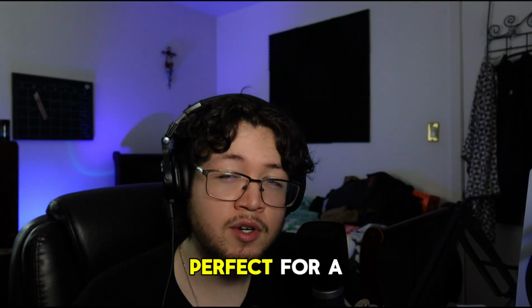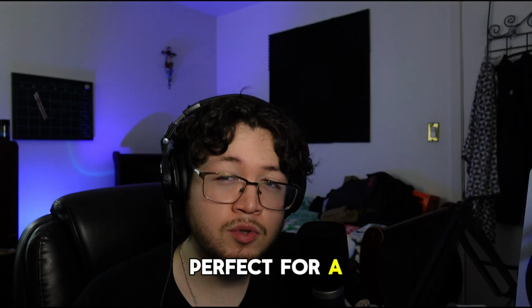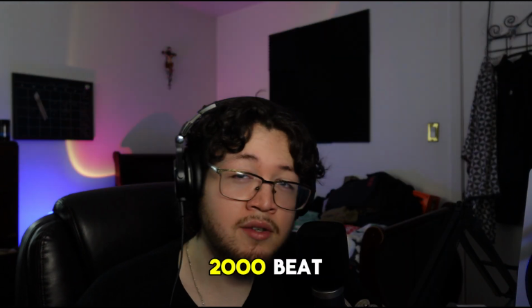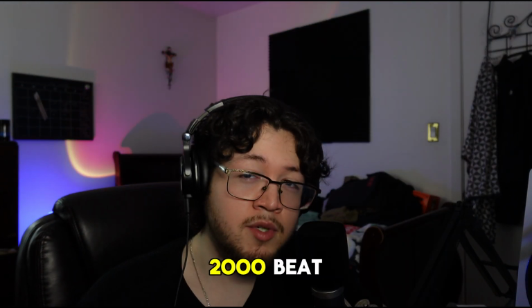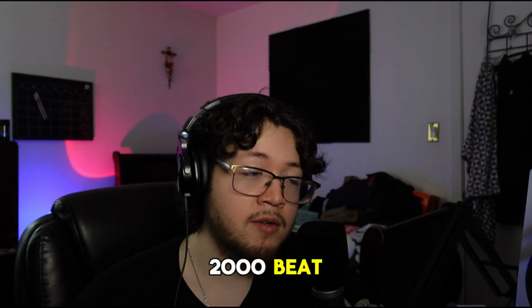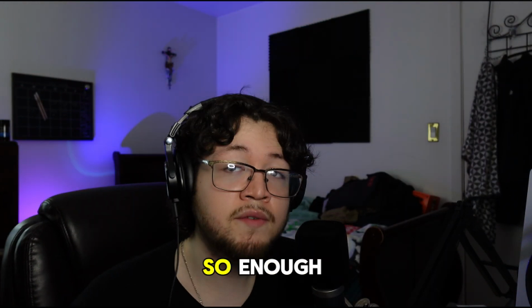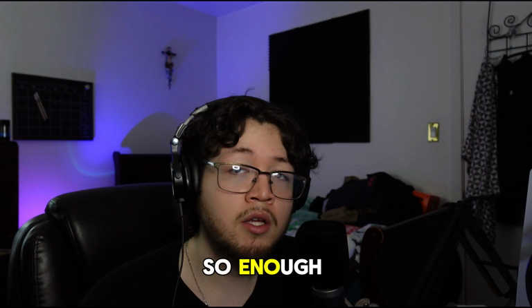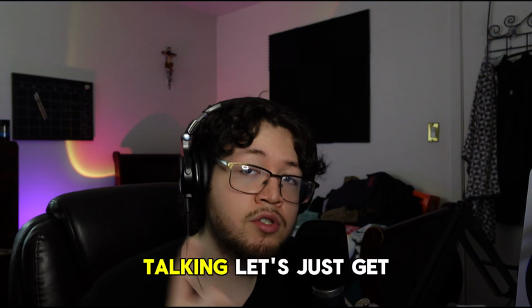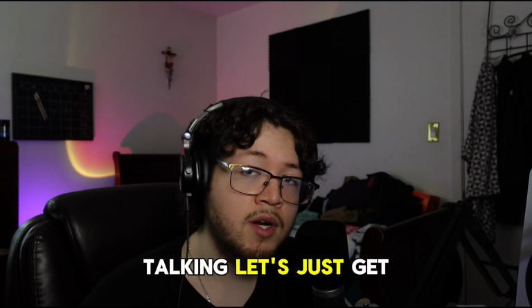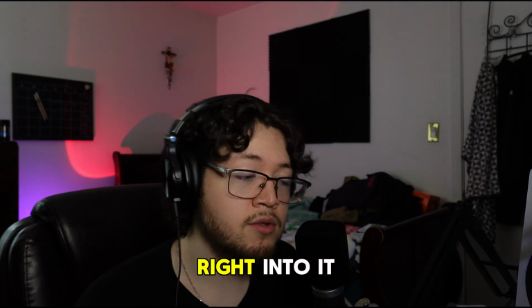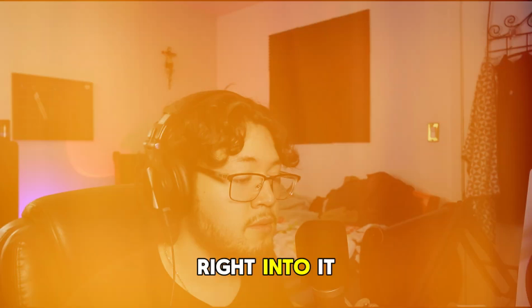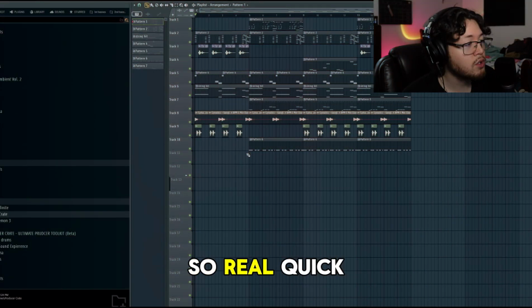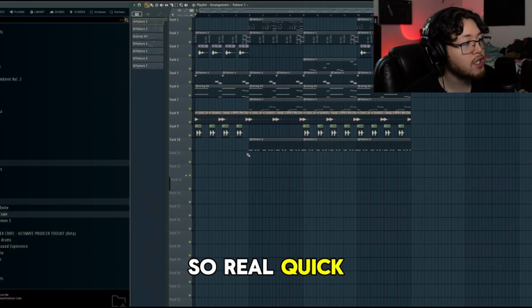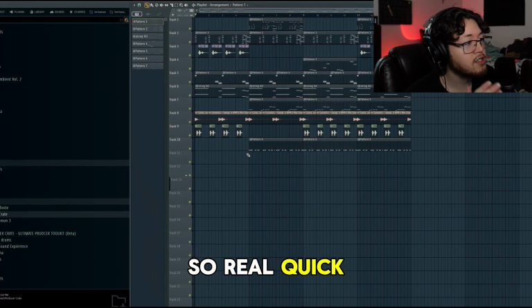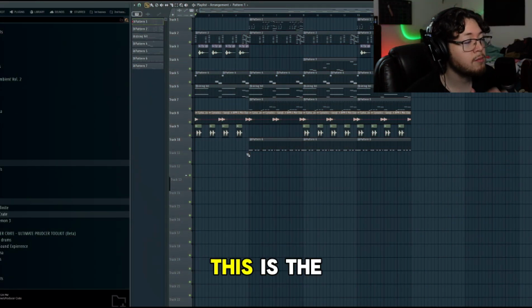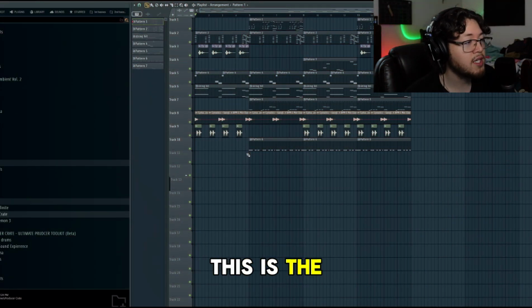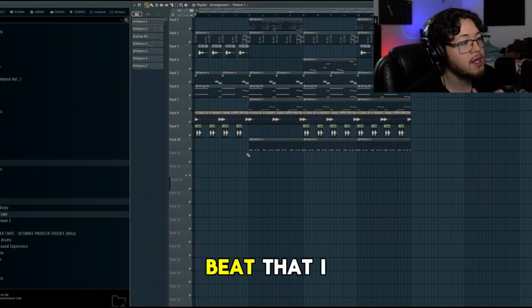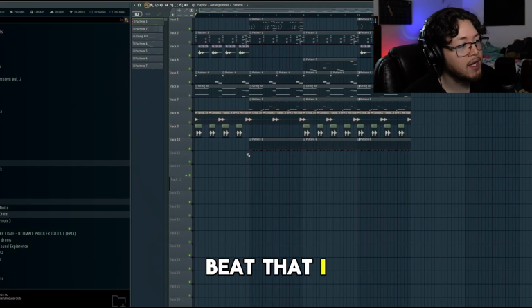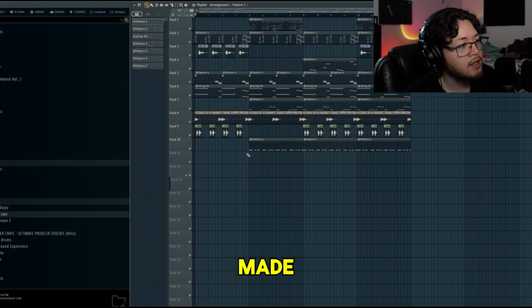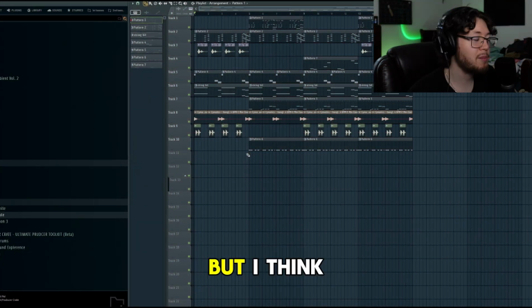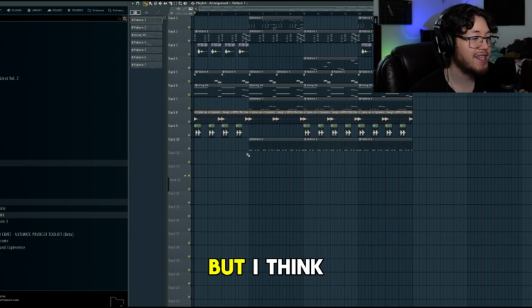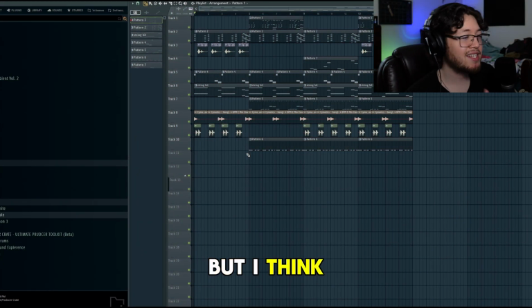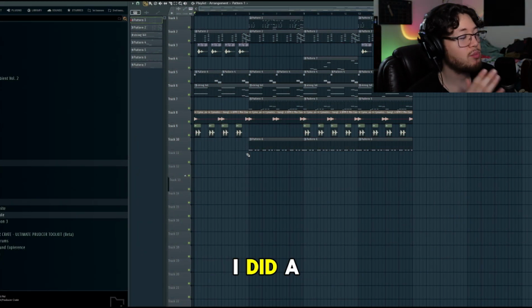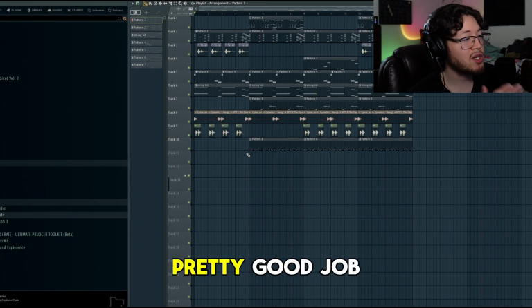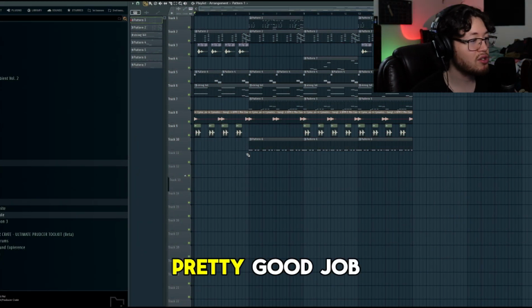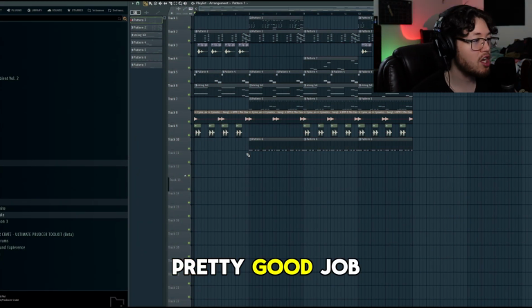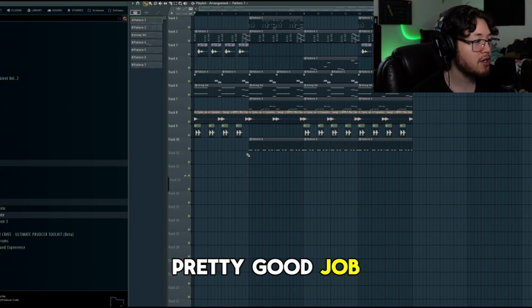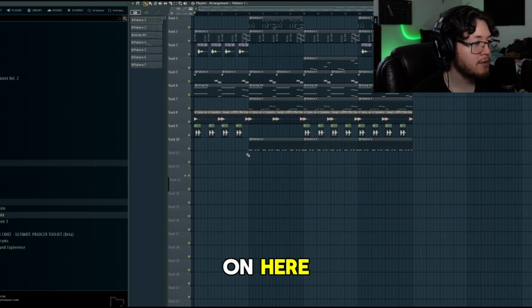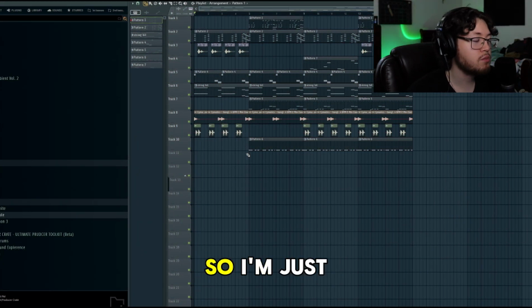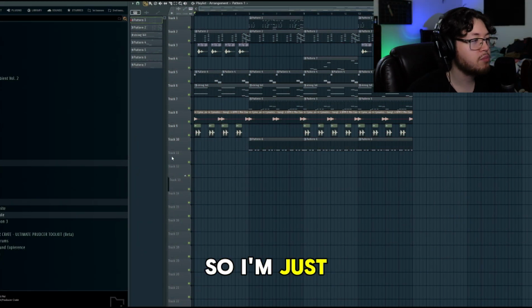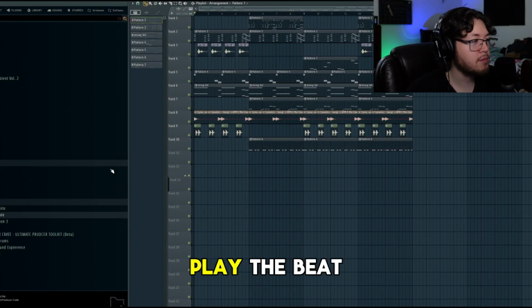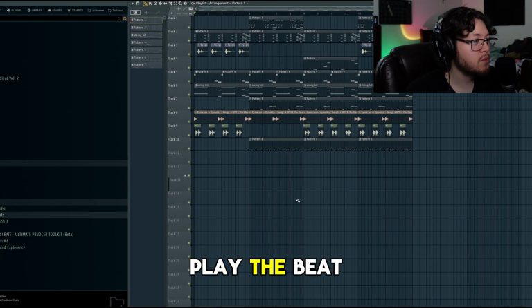No talking, just get right into it. Real quick, this is the beat that I made - I think I did a pretty good job on here, so I'm gonna just play the beat real quick.